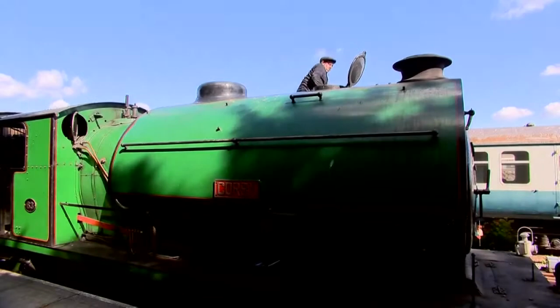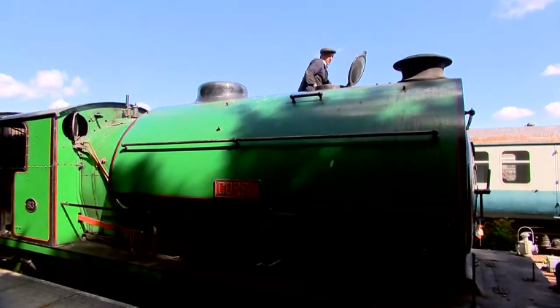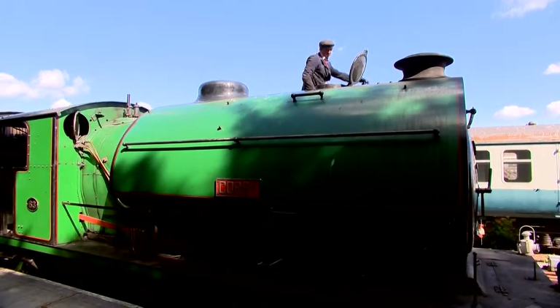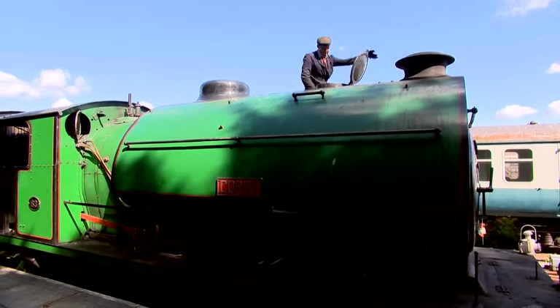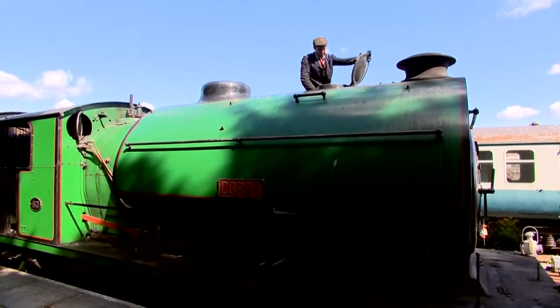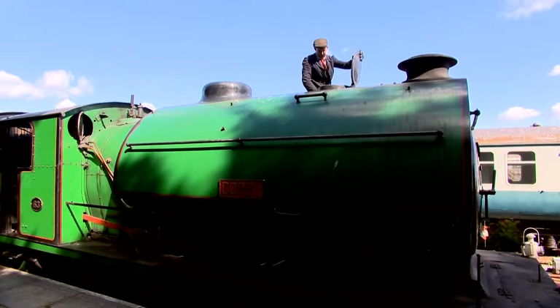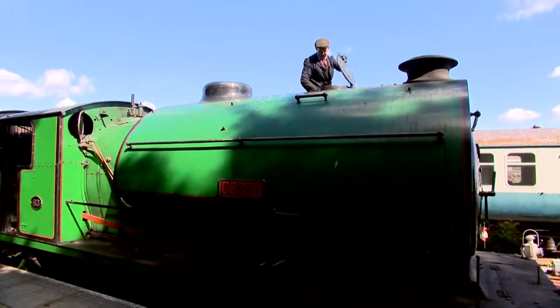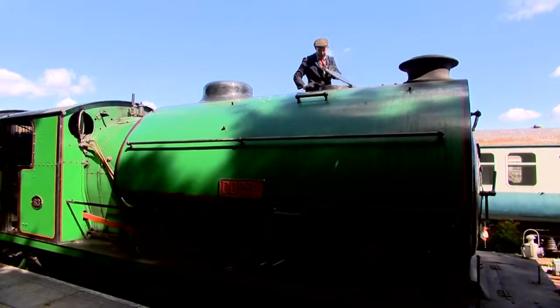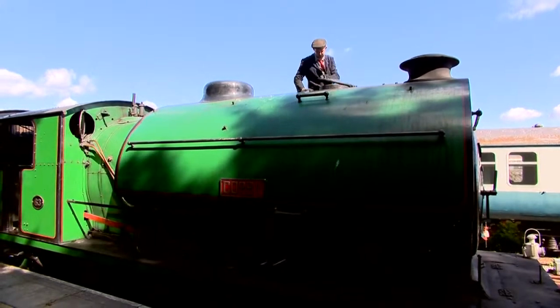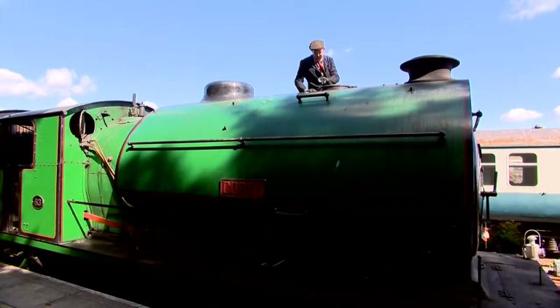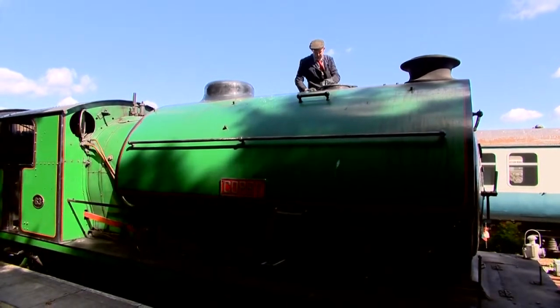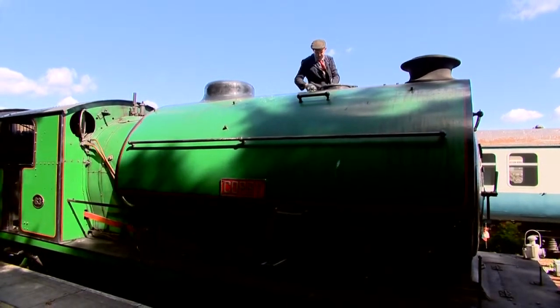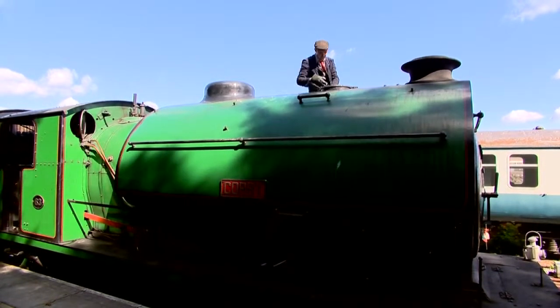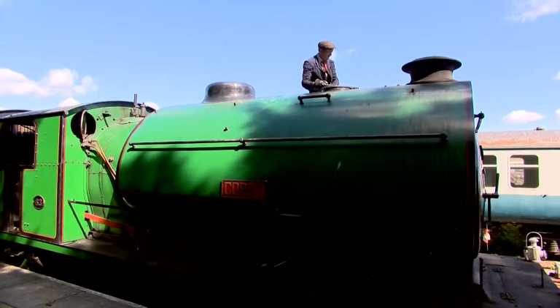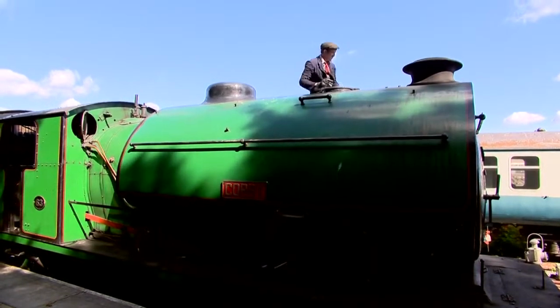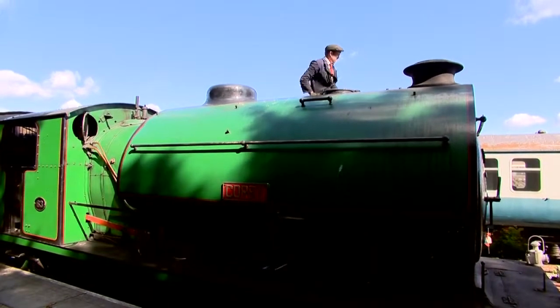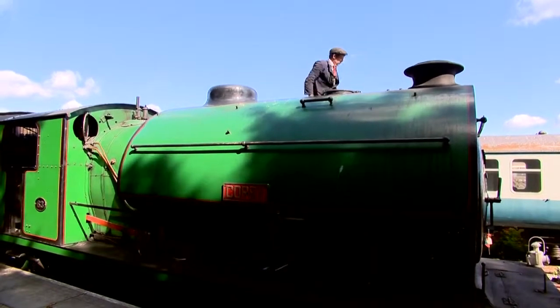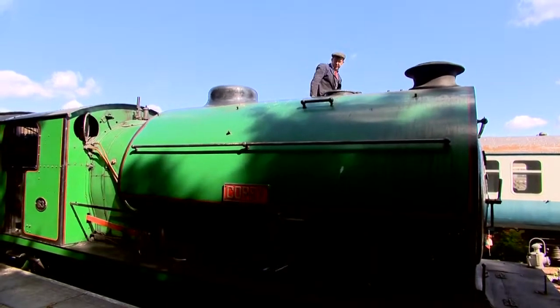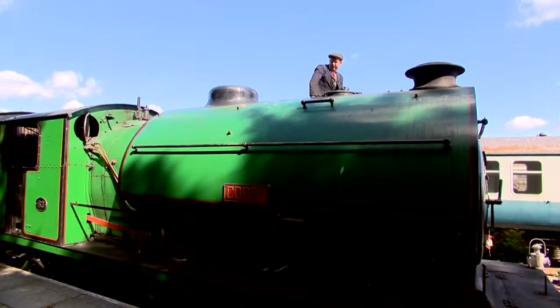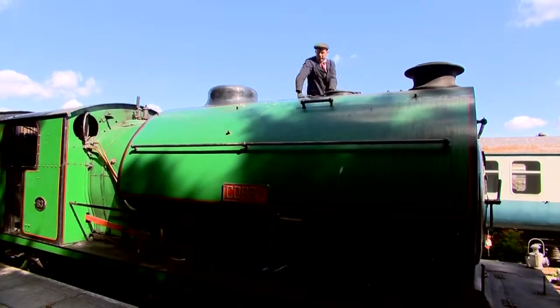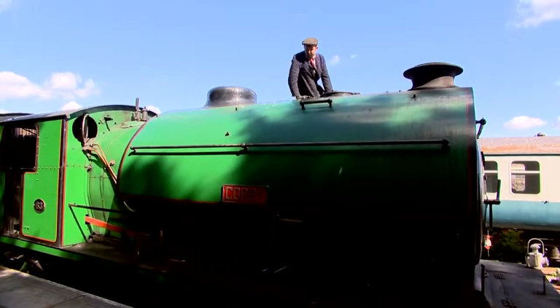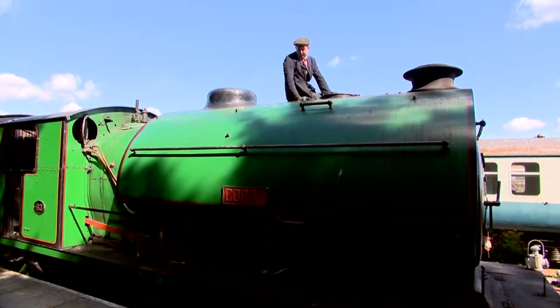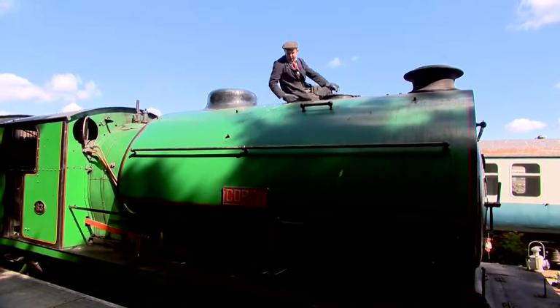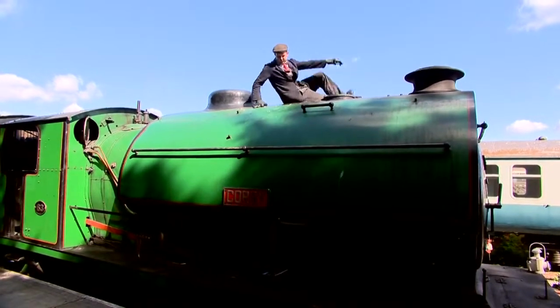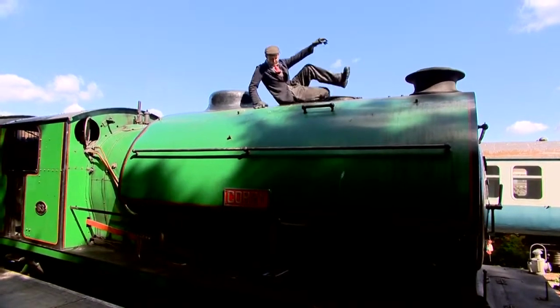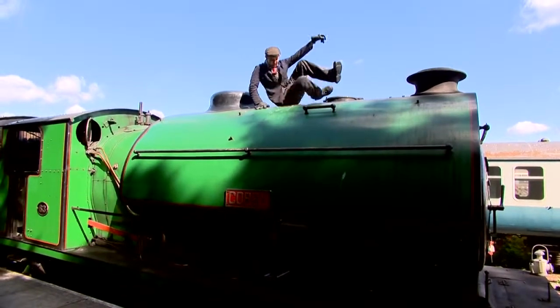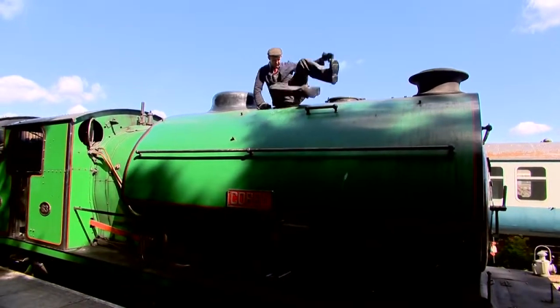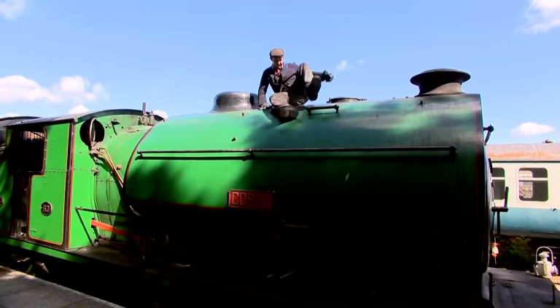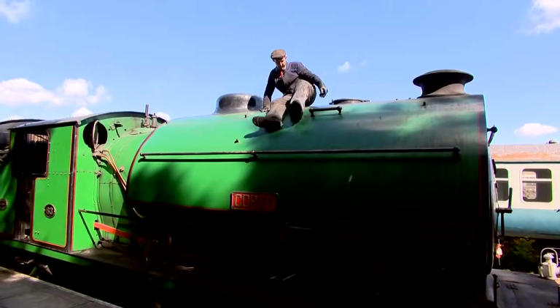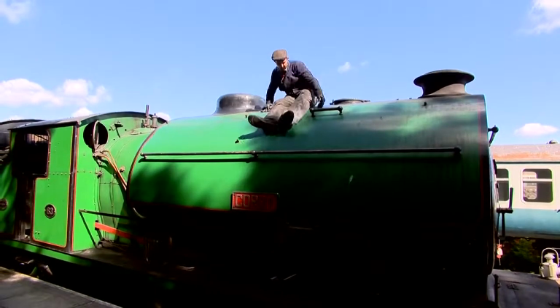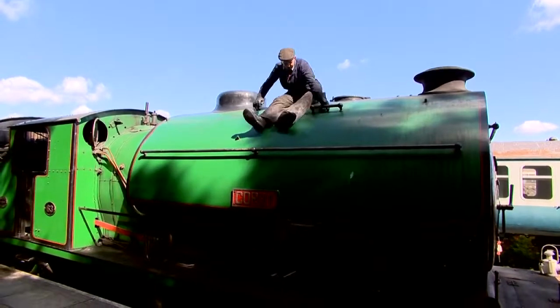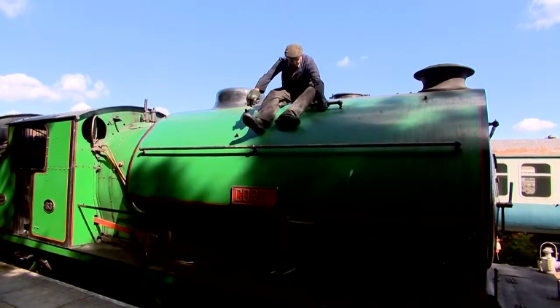For me, the history of our railways is best represented by the noisiest and dirtiest train of all: the steam train.